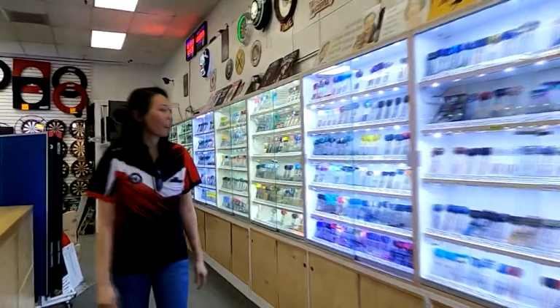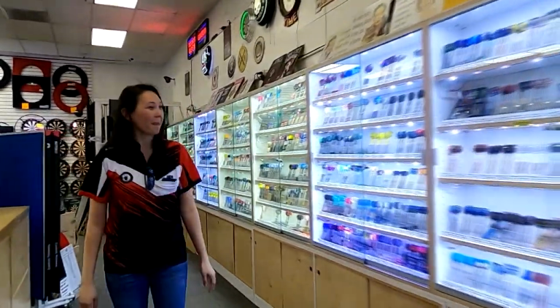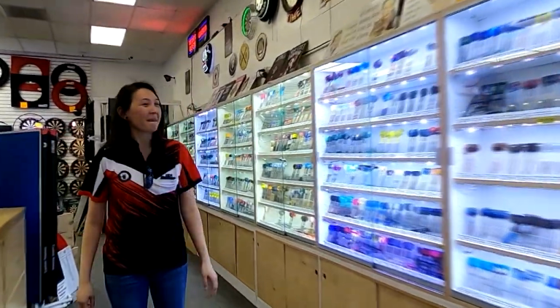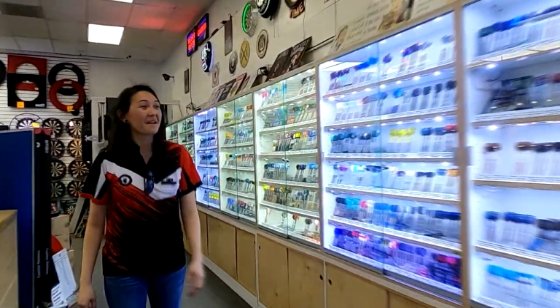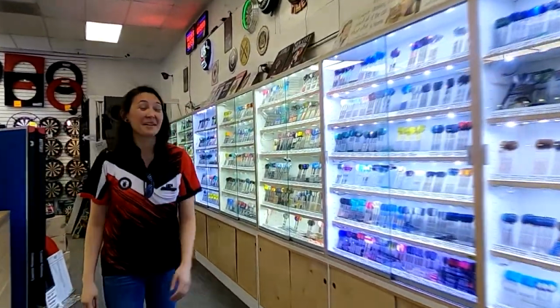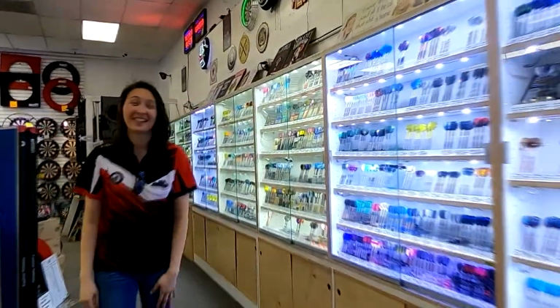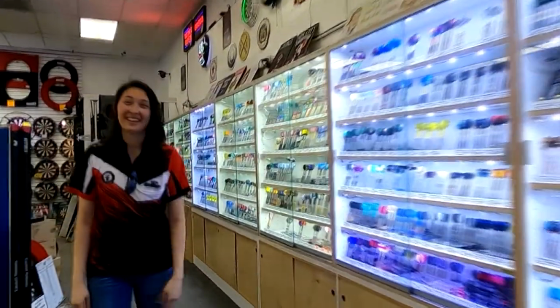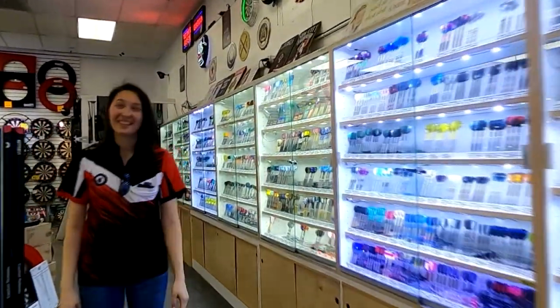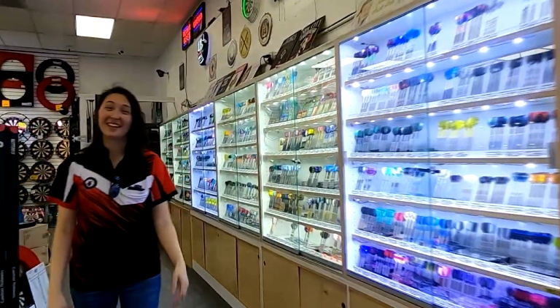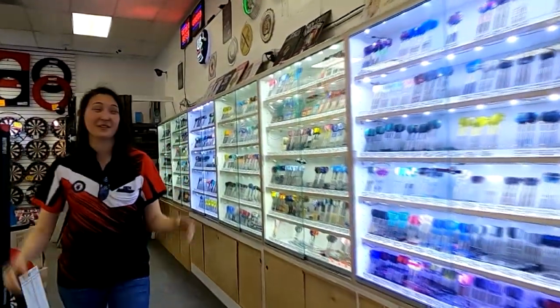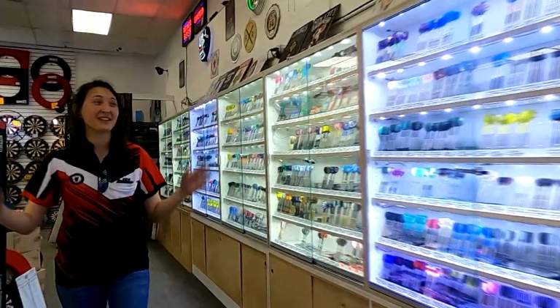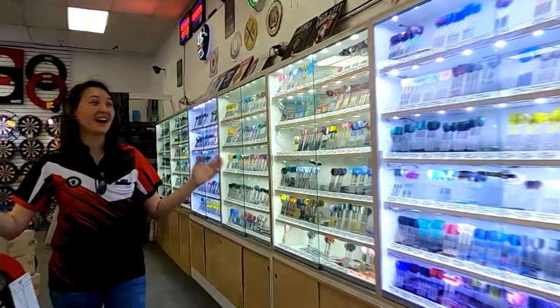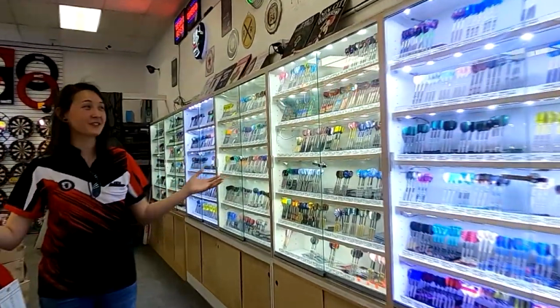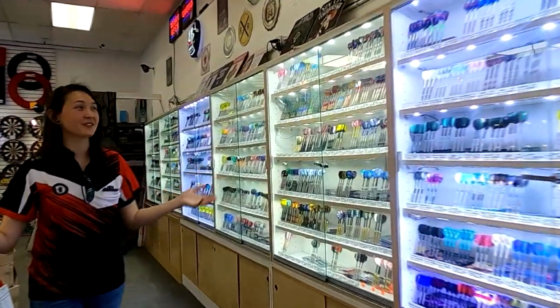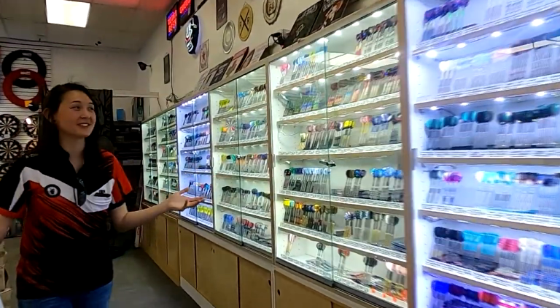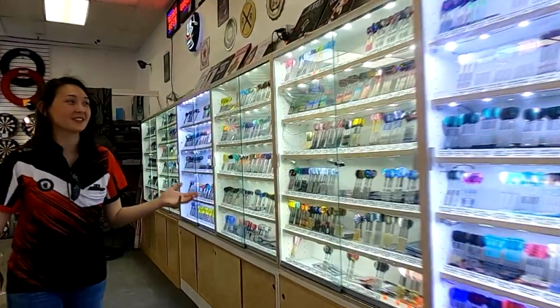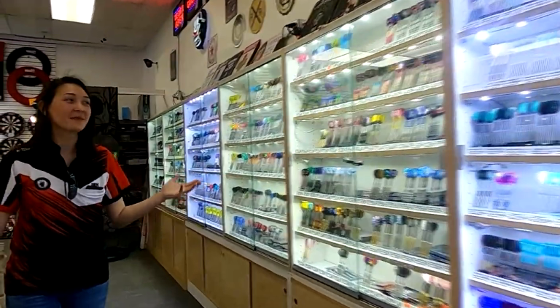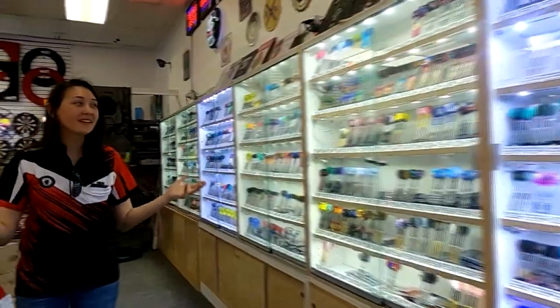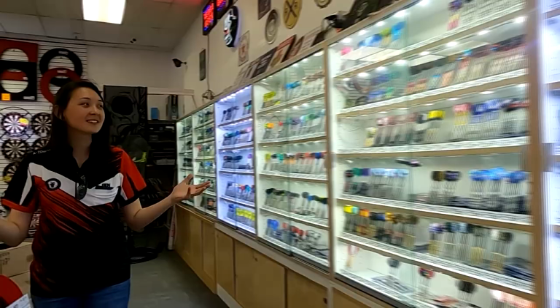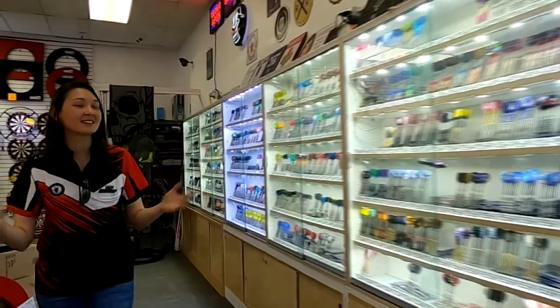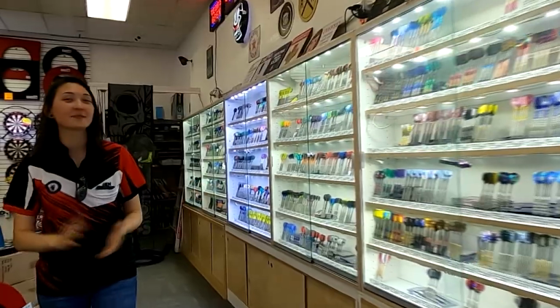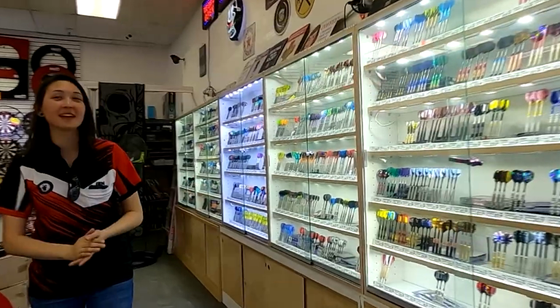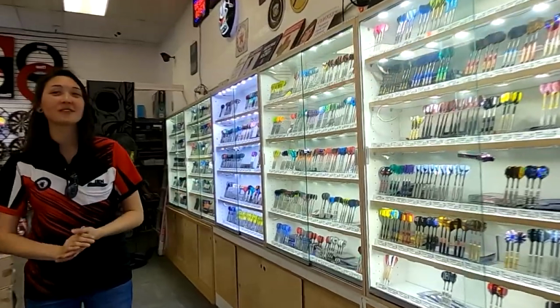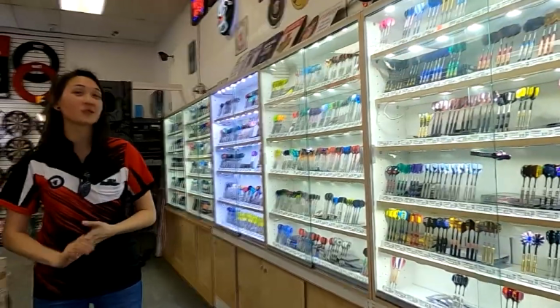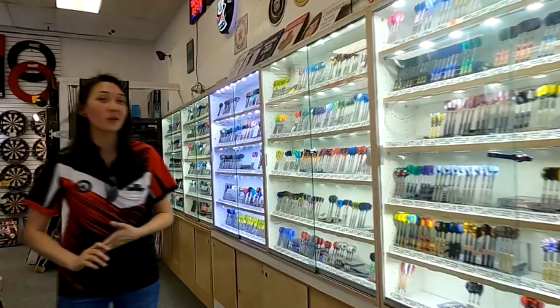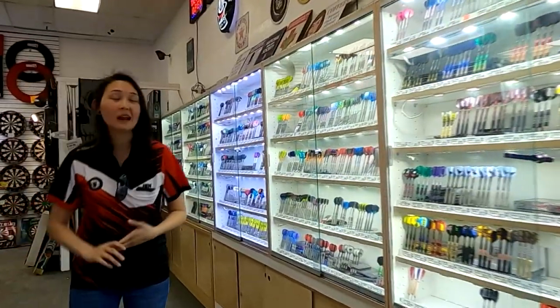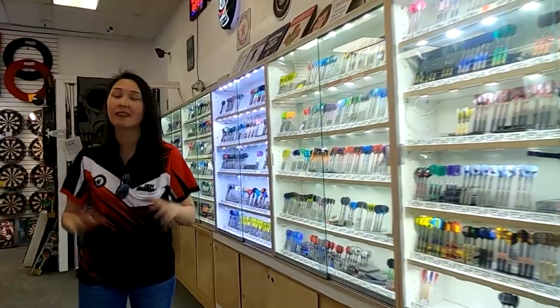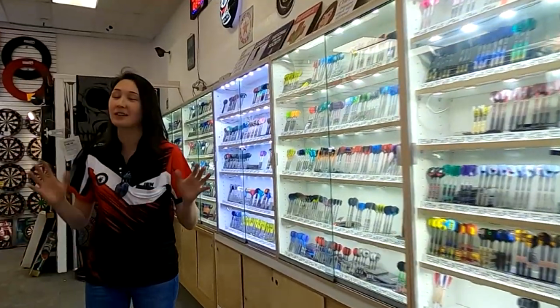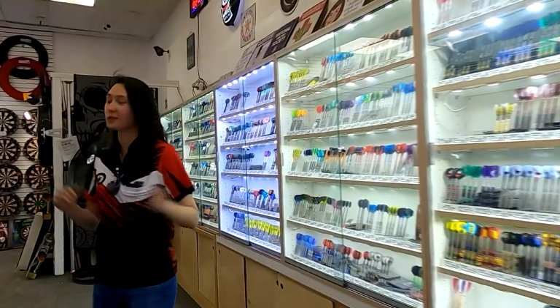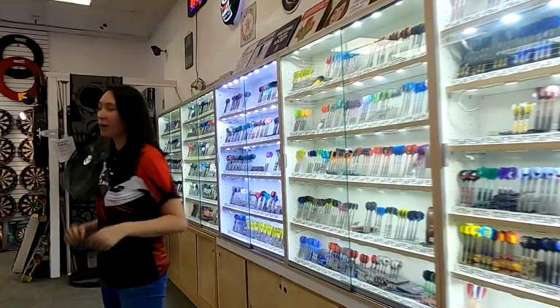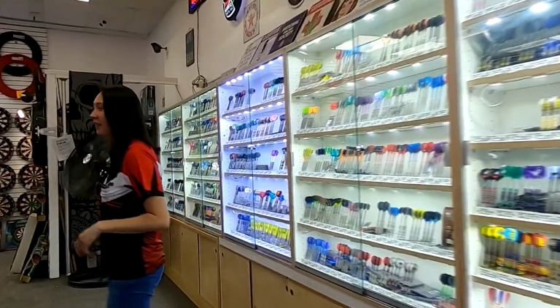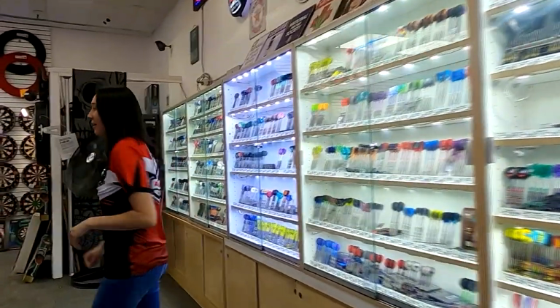How many darts do you carry? We have over 900 different sets of barrels on display here in the store and thousands more online.